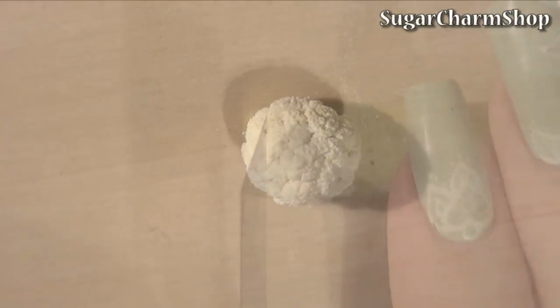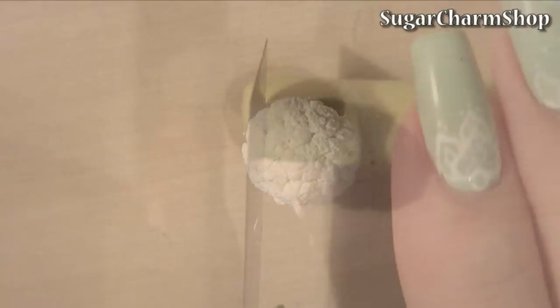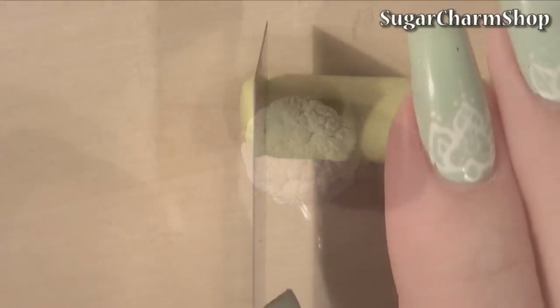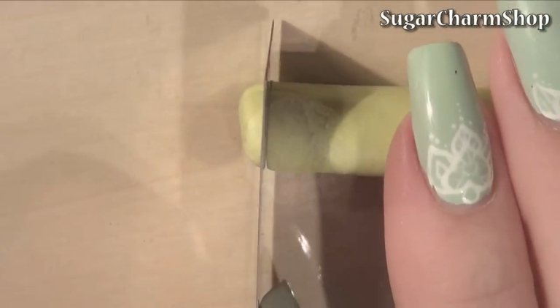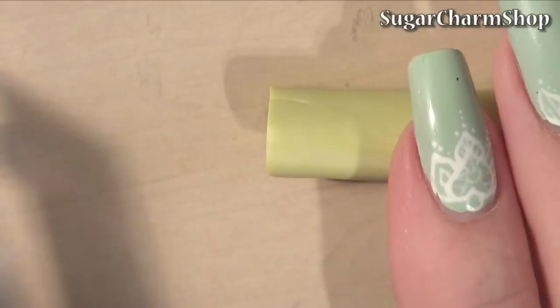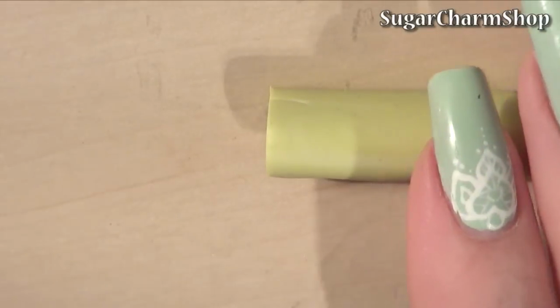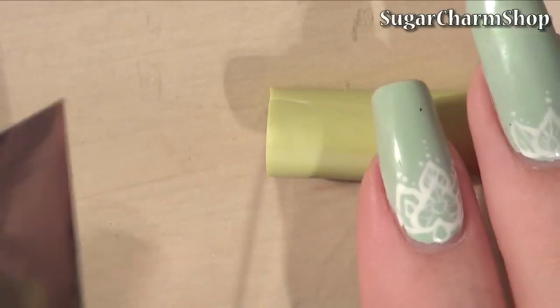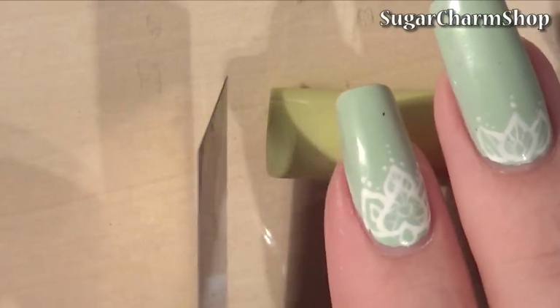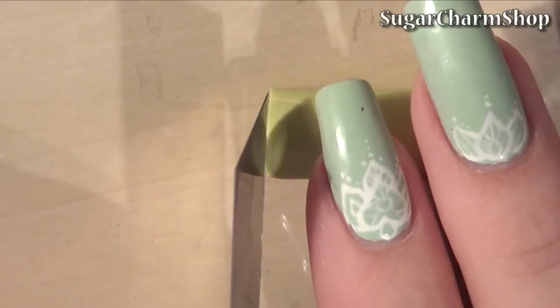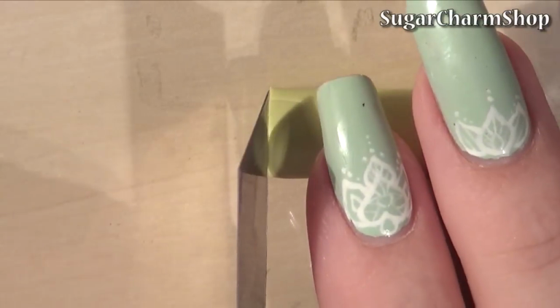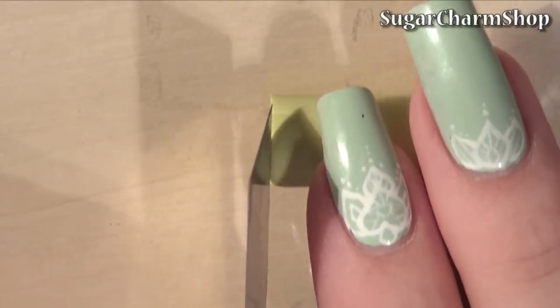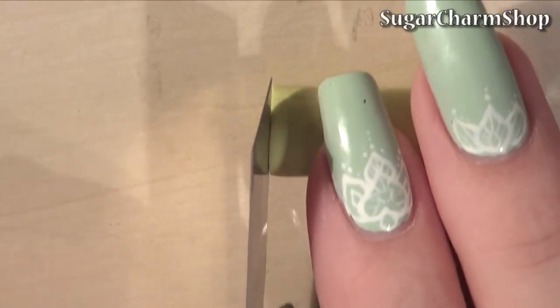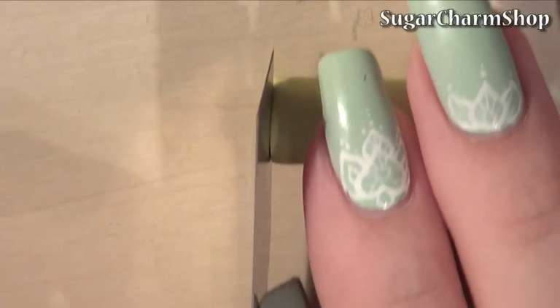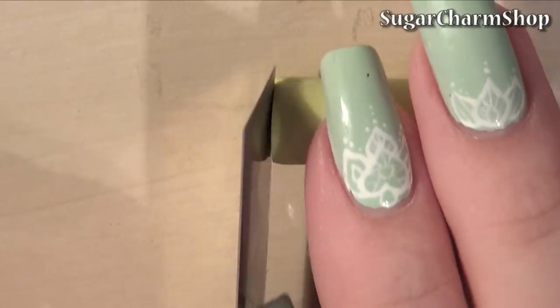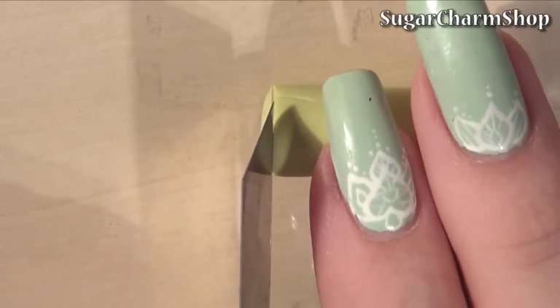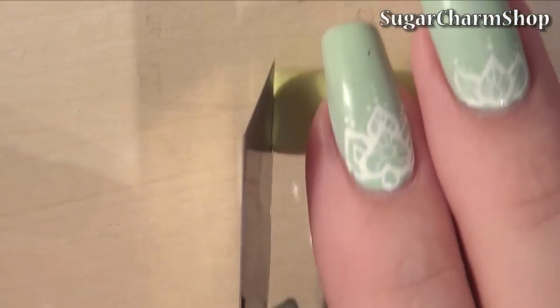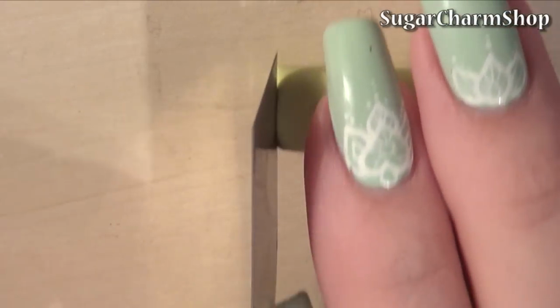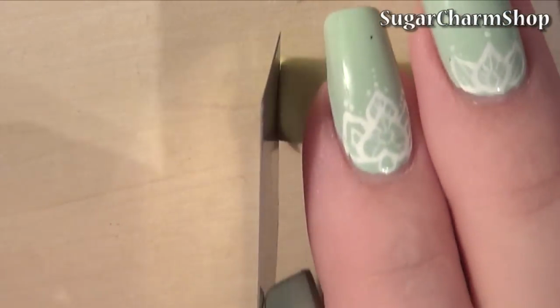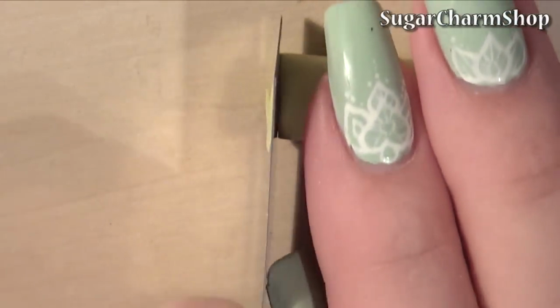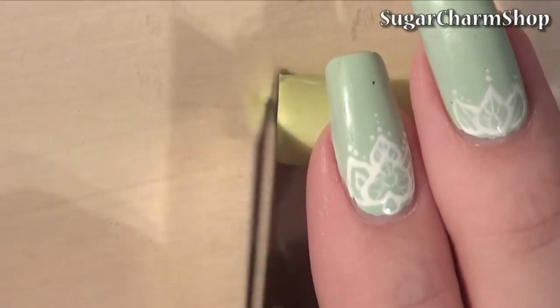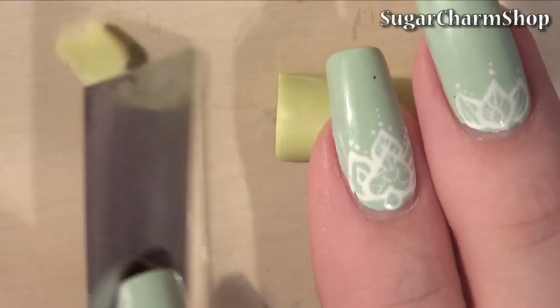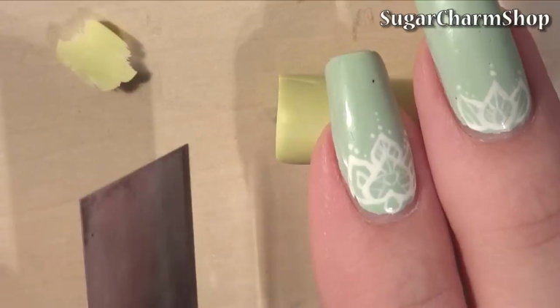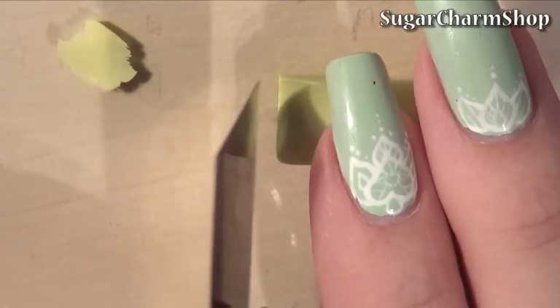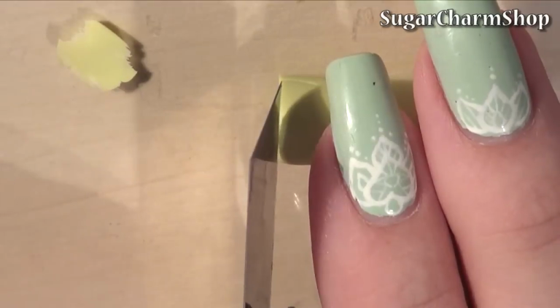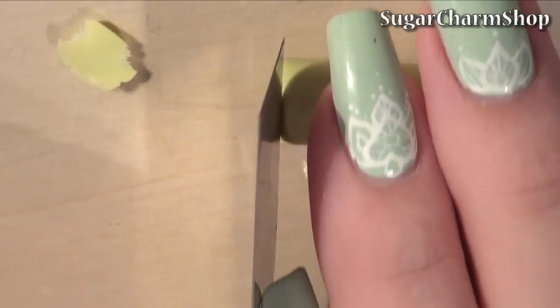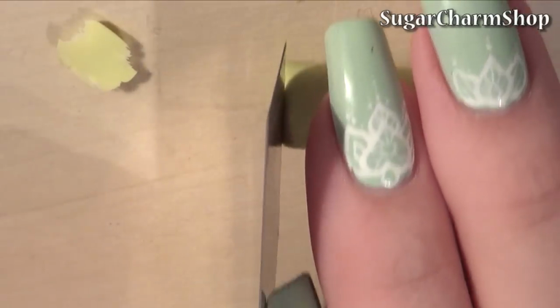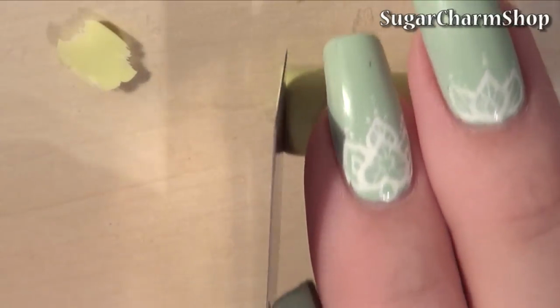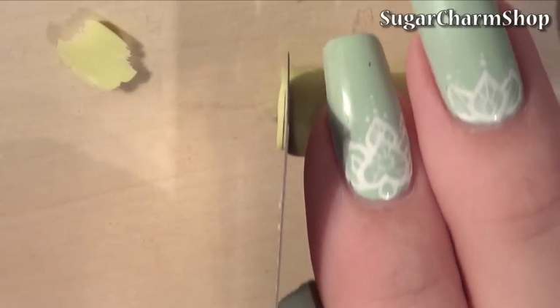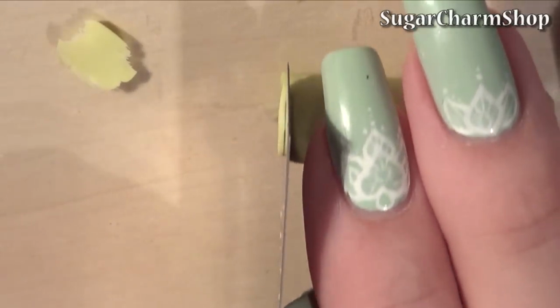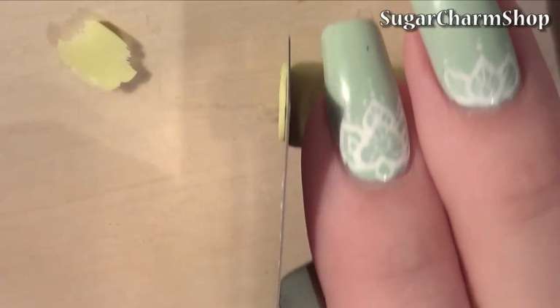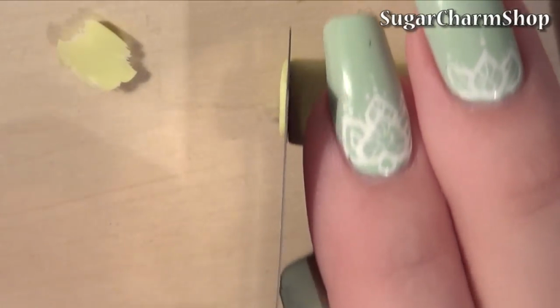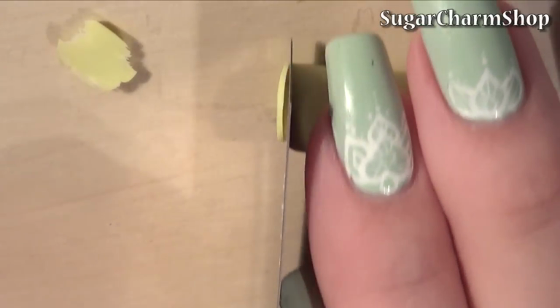And to make the leaves, I cut off some thin slices of a light green and used the mold I made in my cabbage tutorial to add texture.